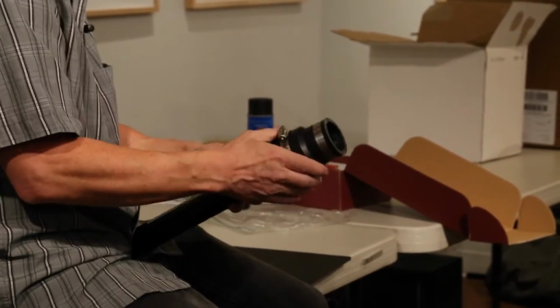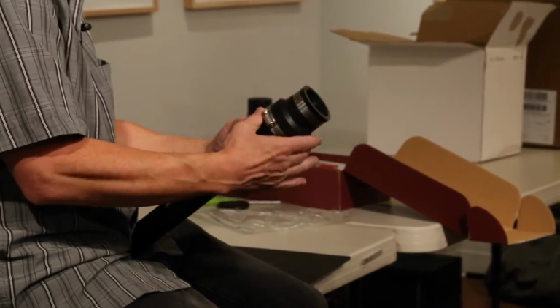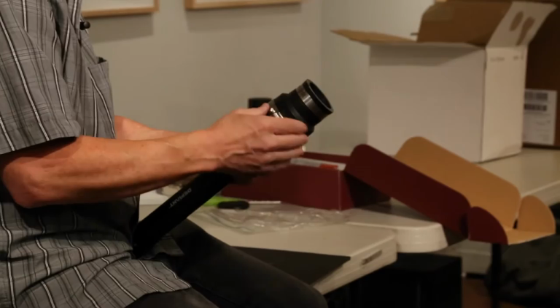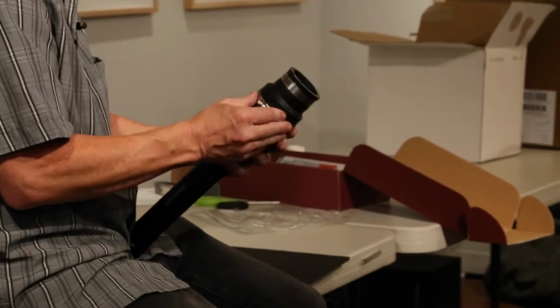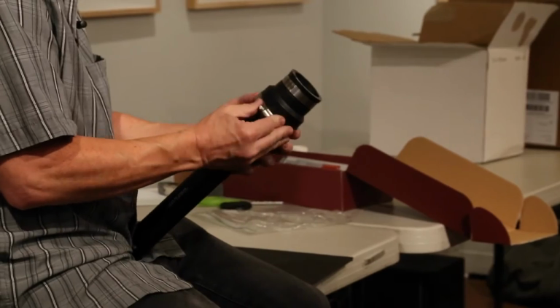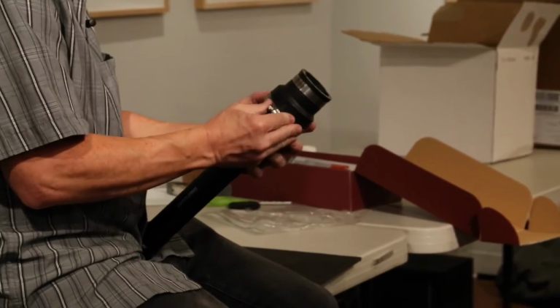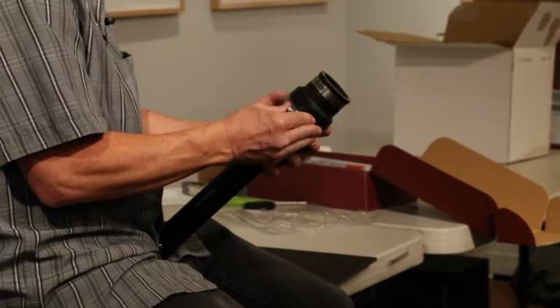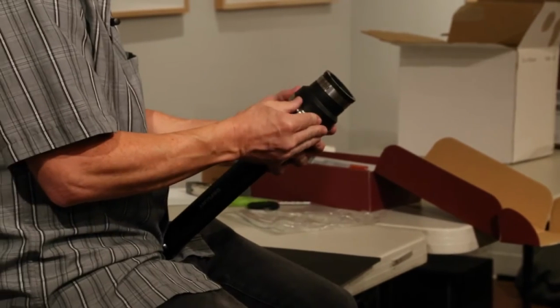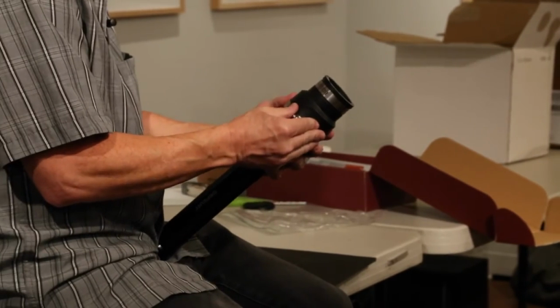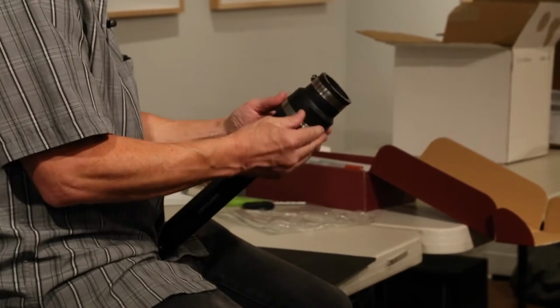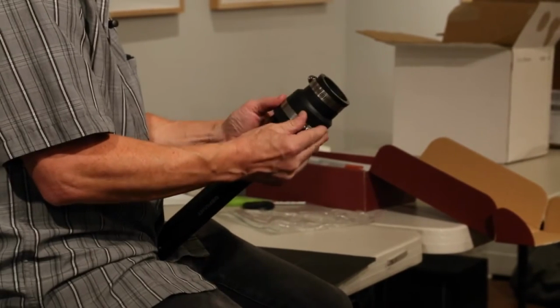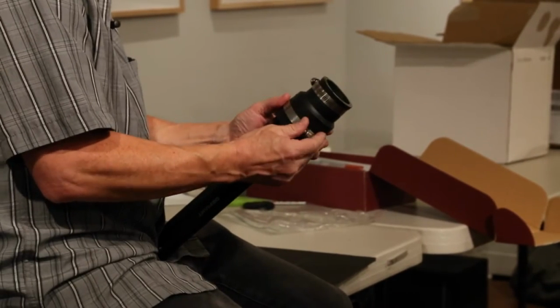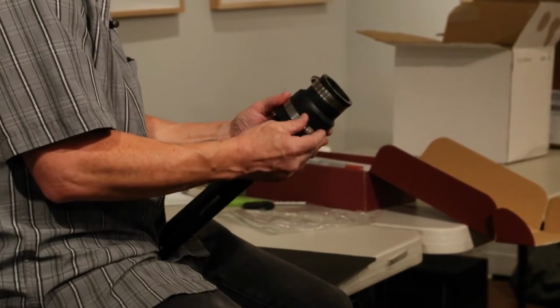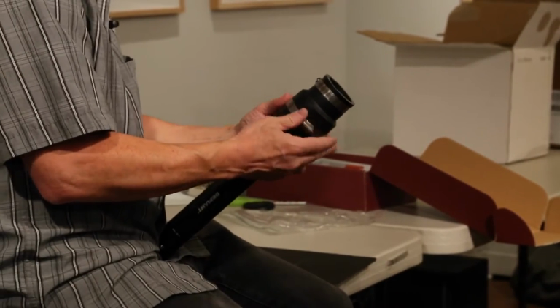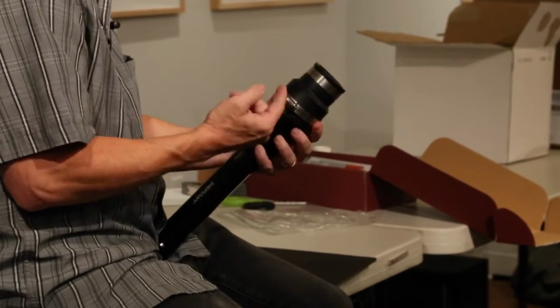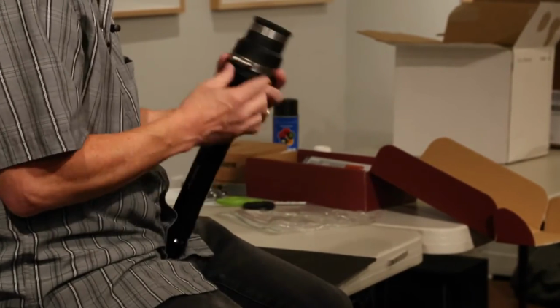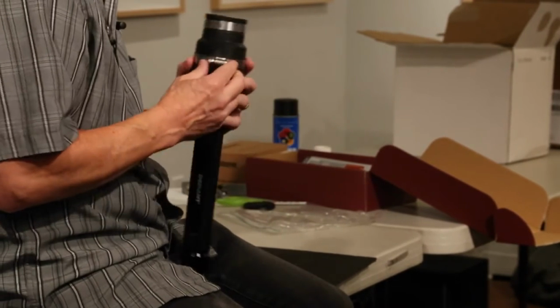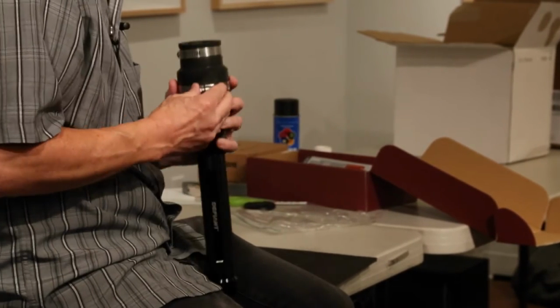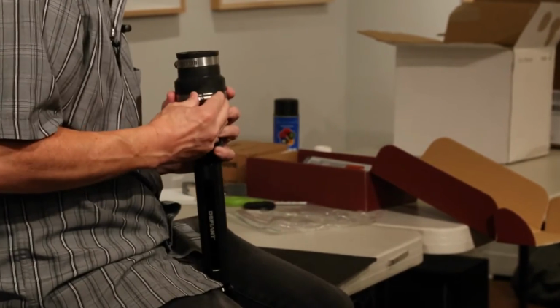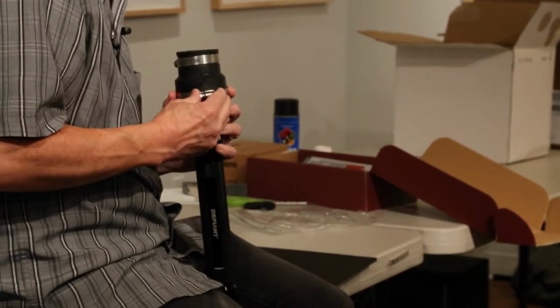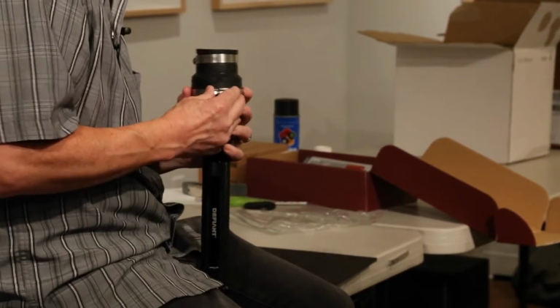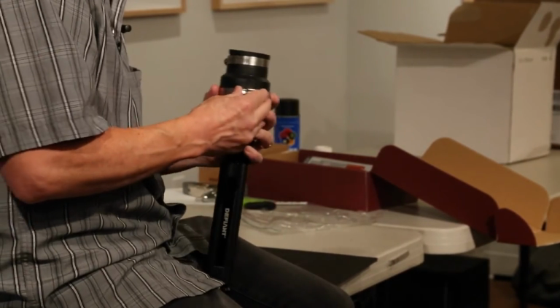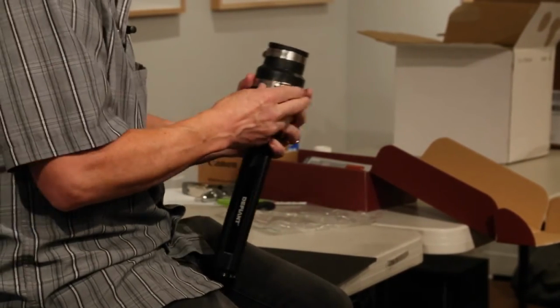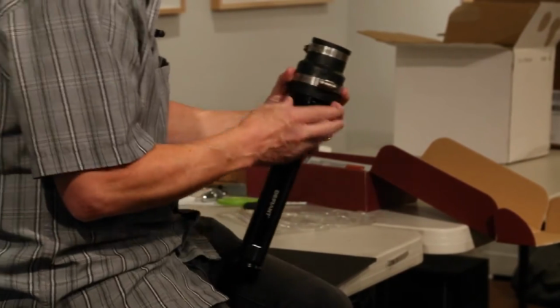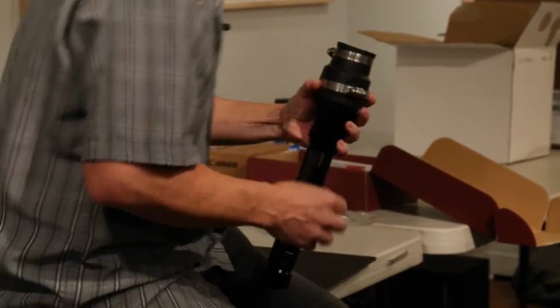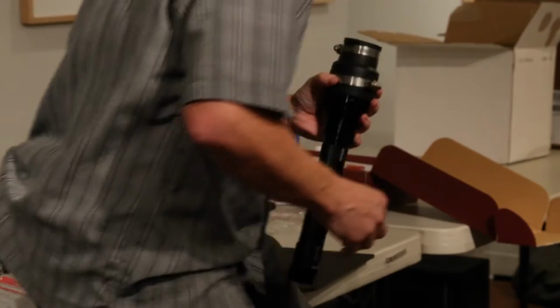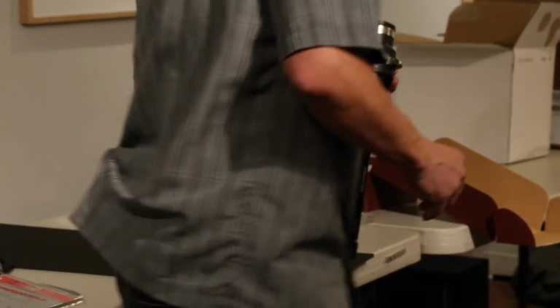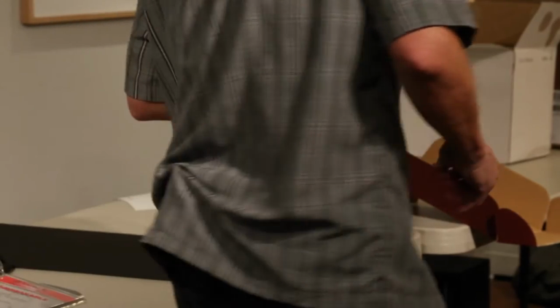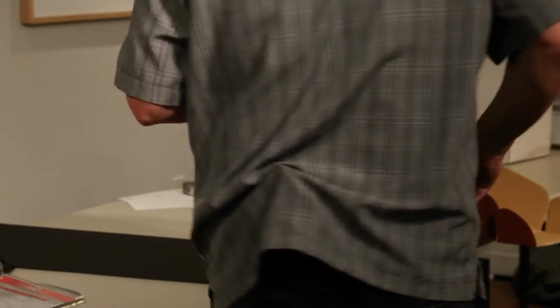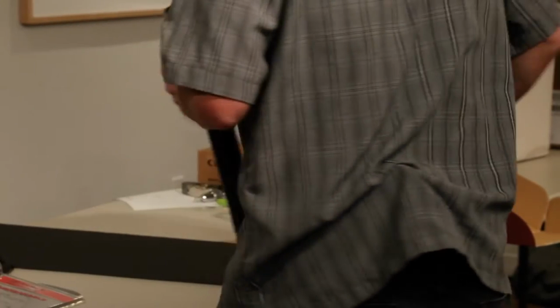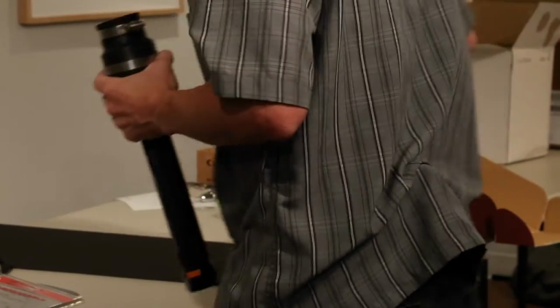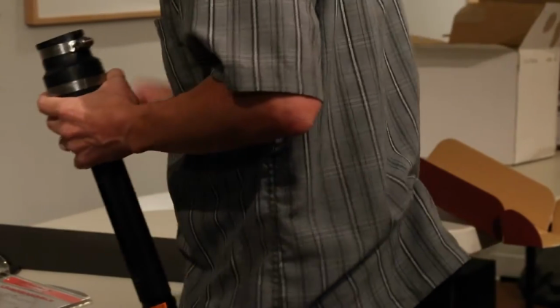So you get it on there, and you probably don't need to tighten this, but I will just to be sure.